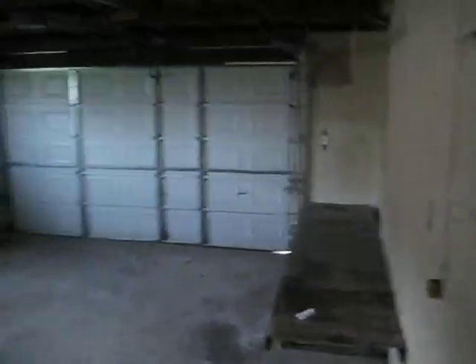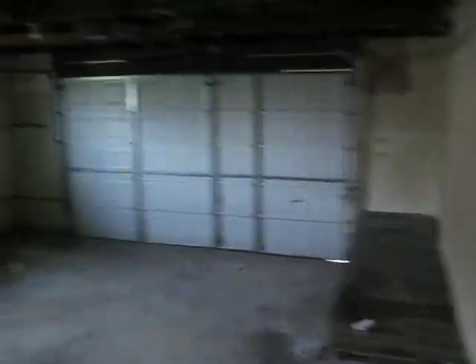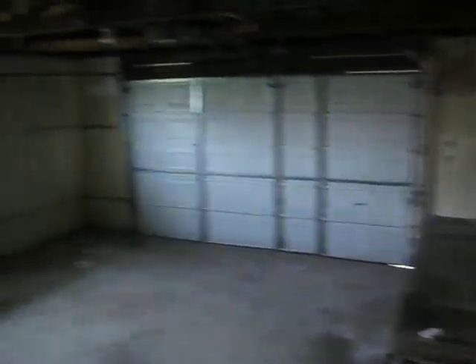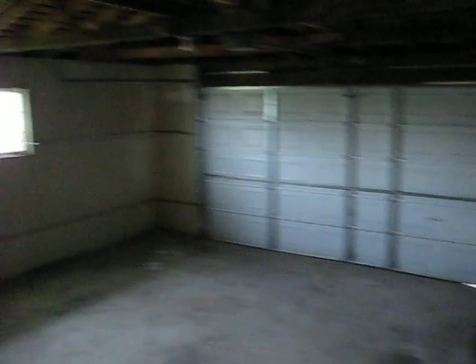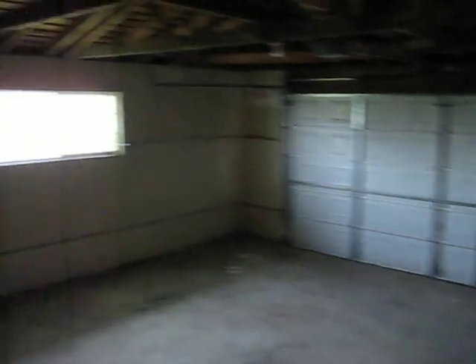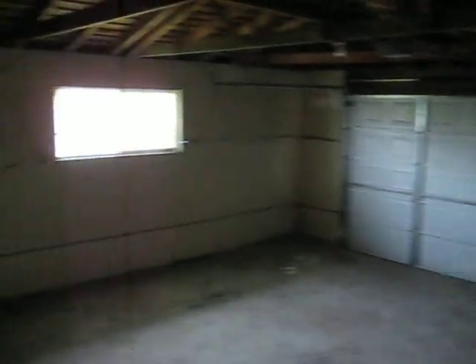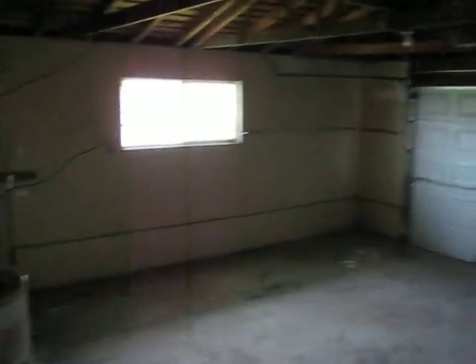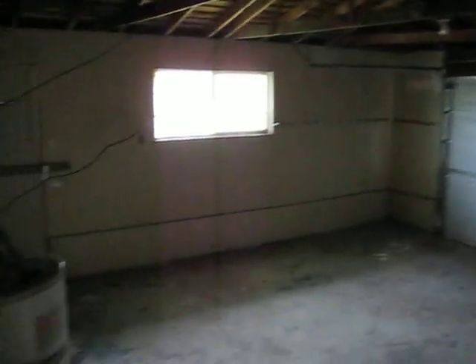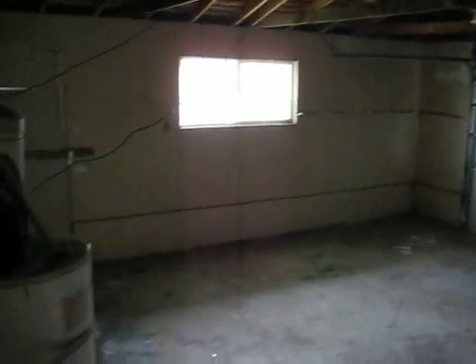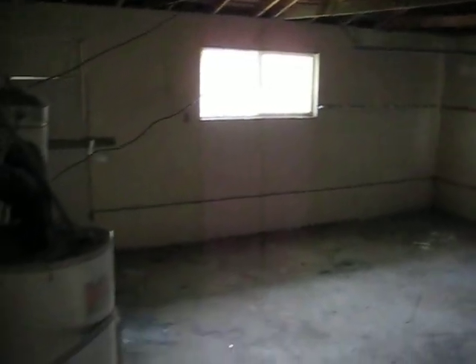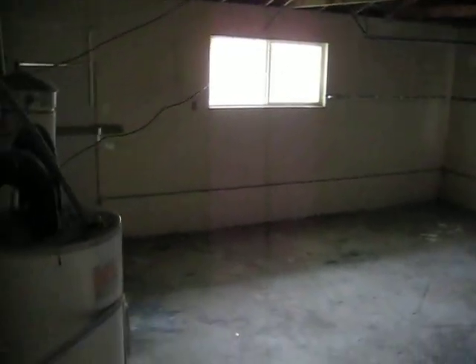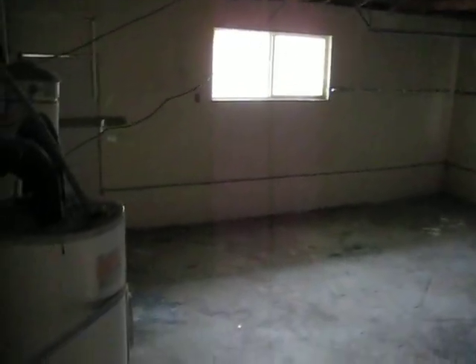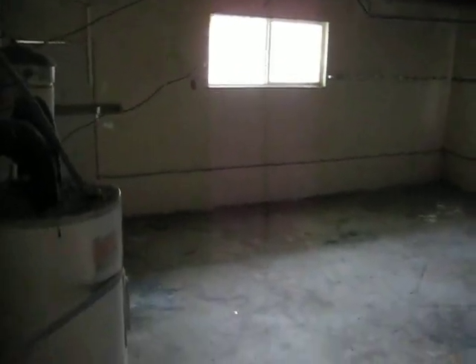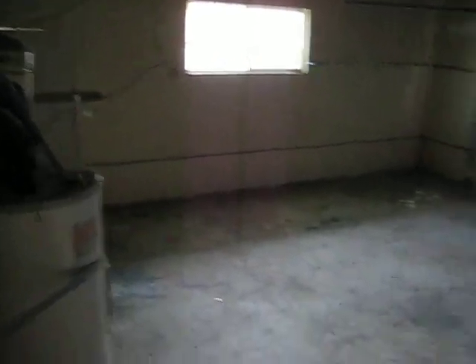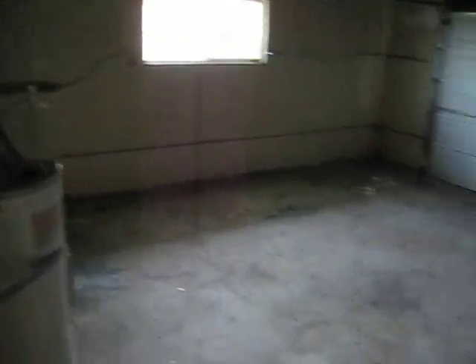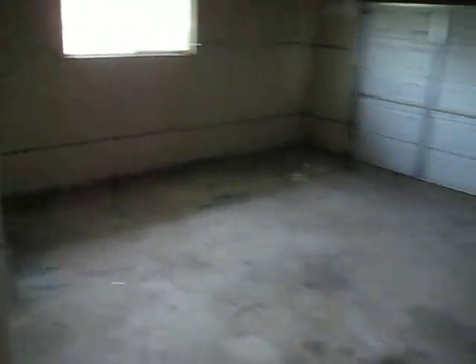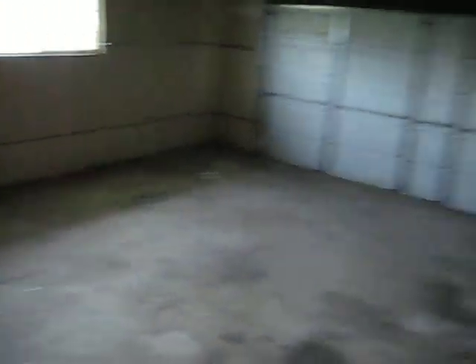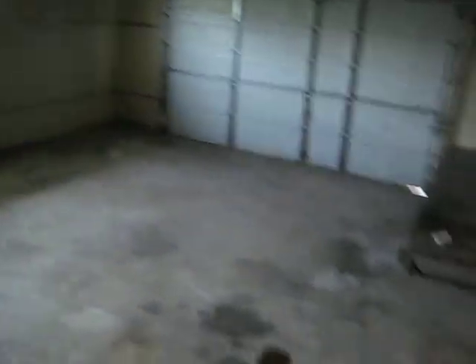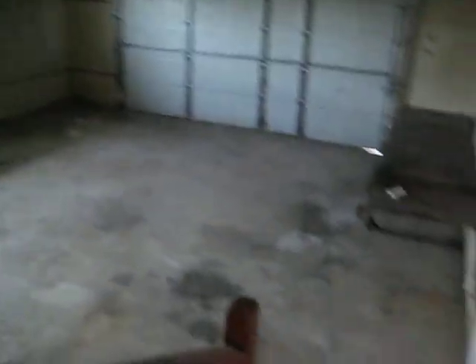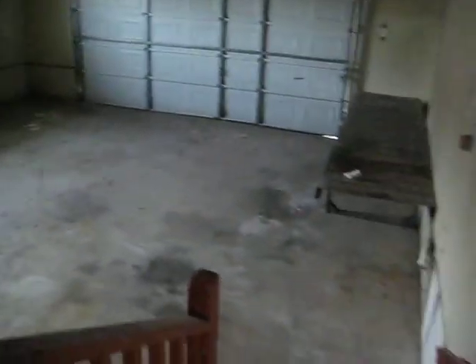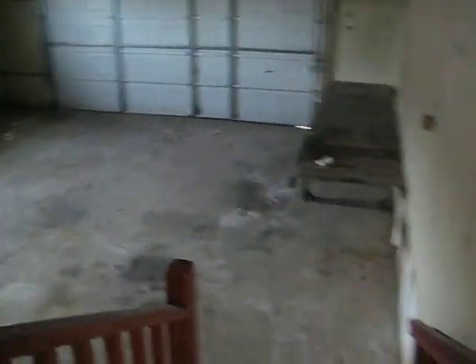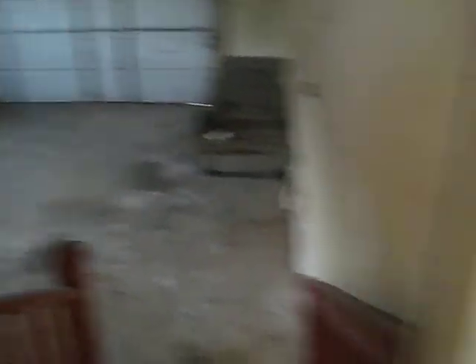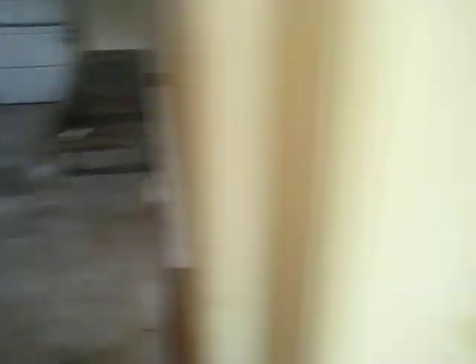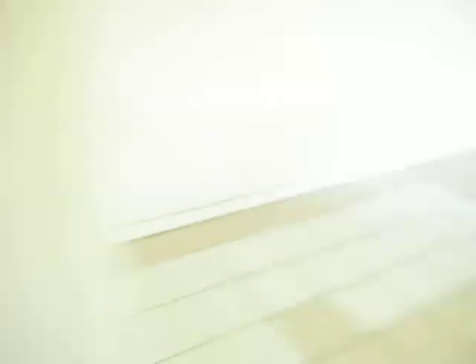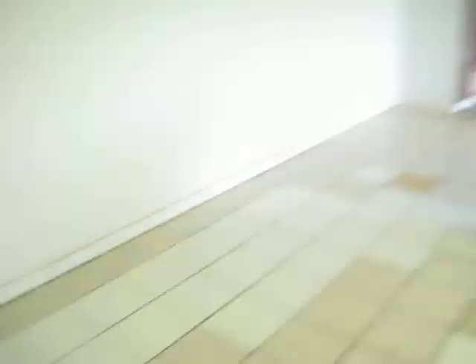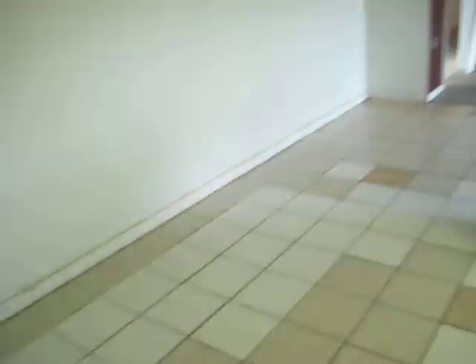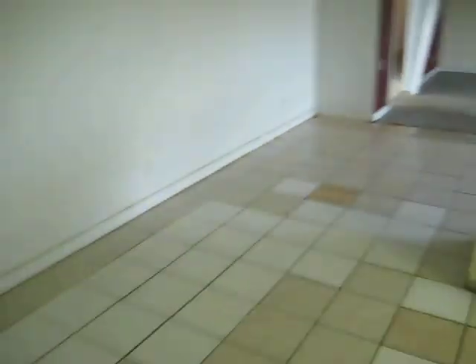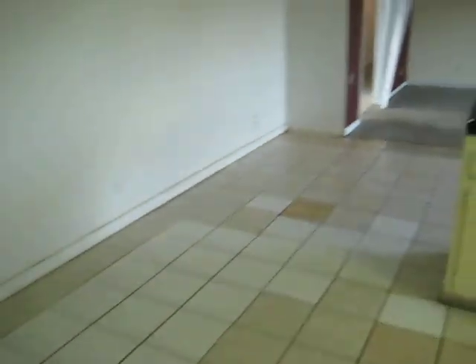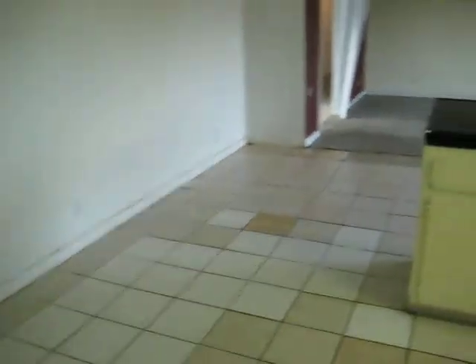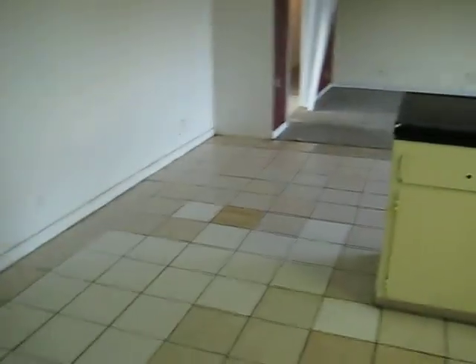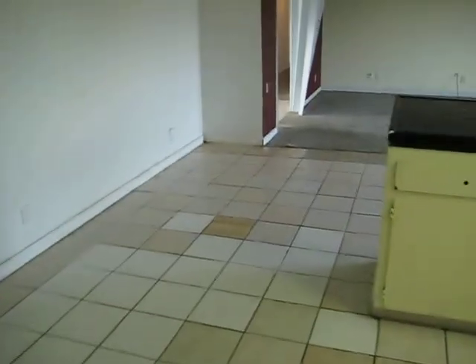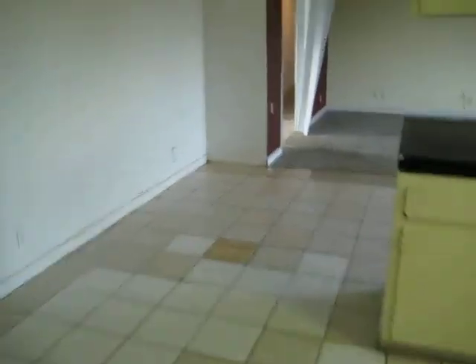Your garage. Let's take a look at the bedrooms.